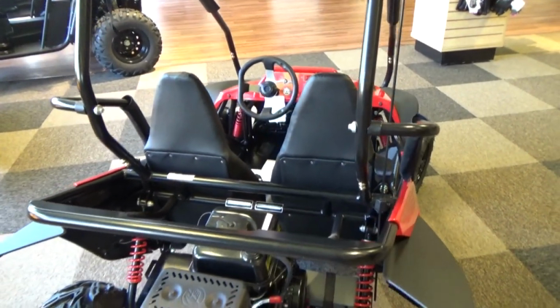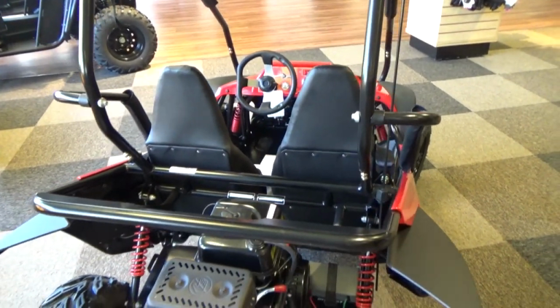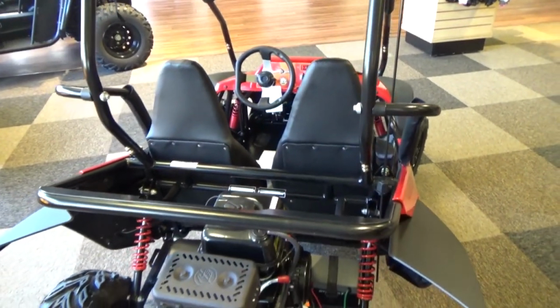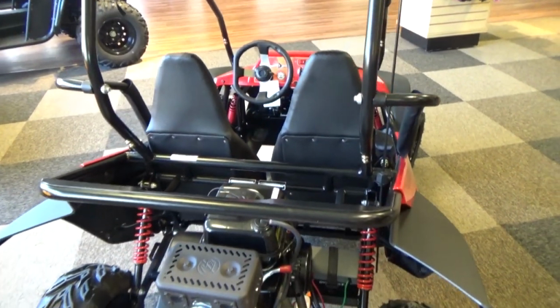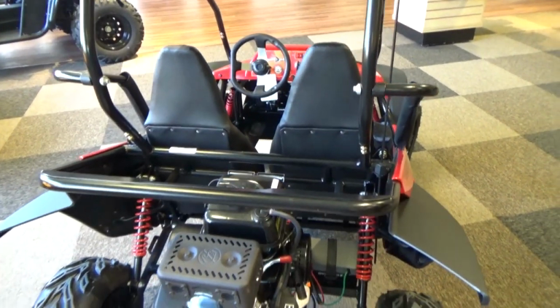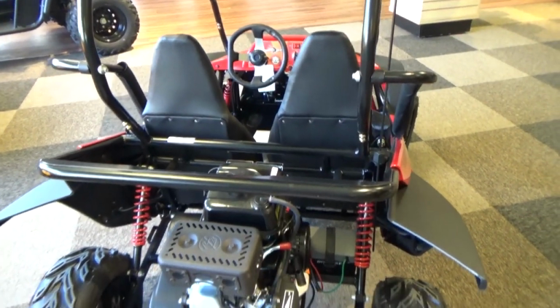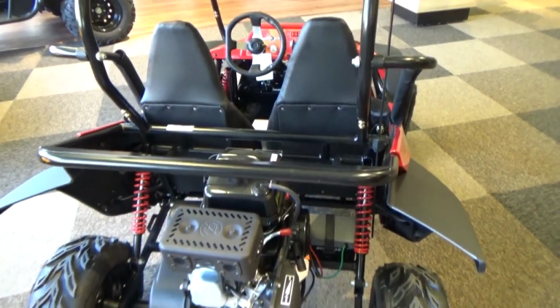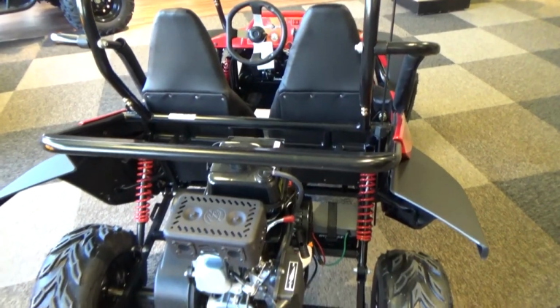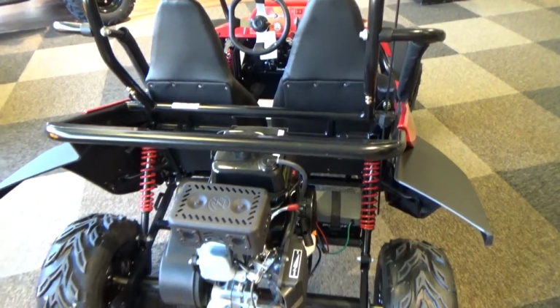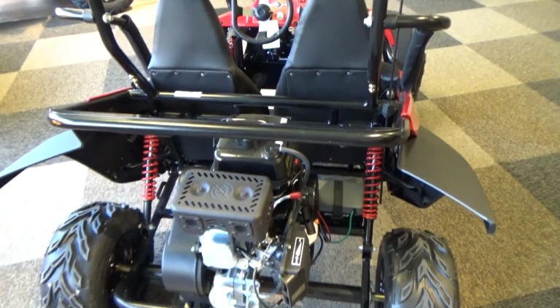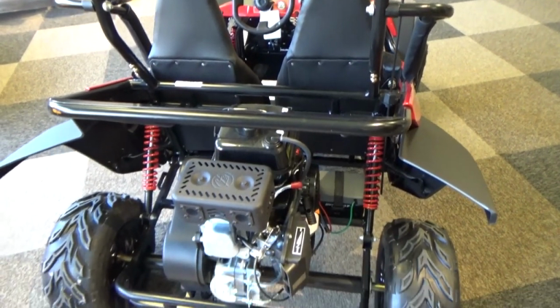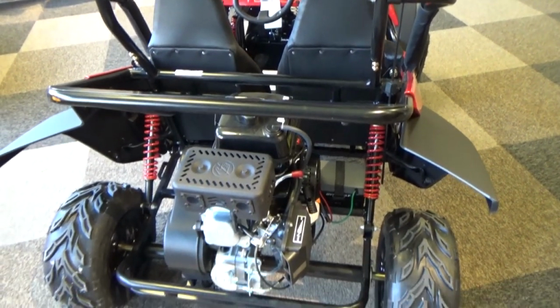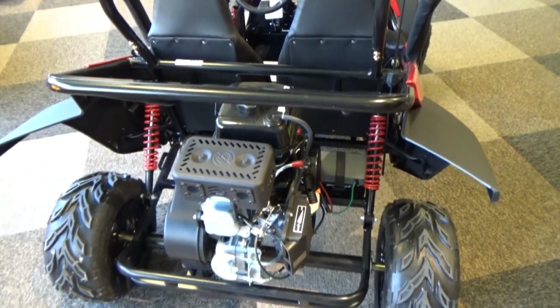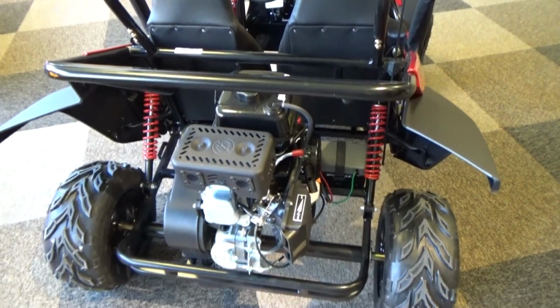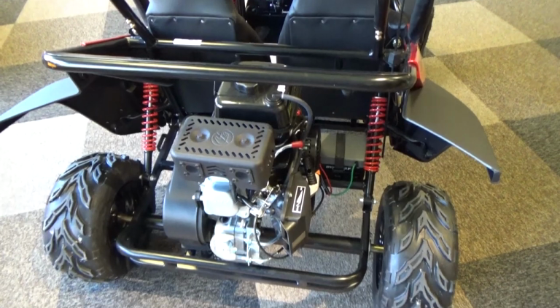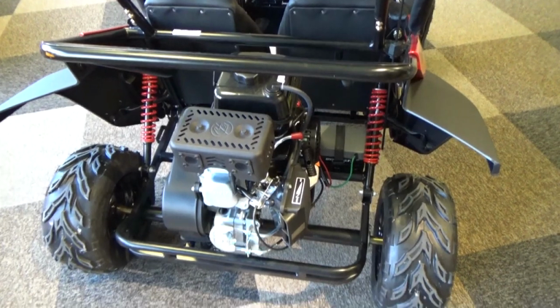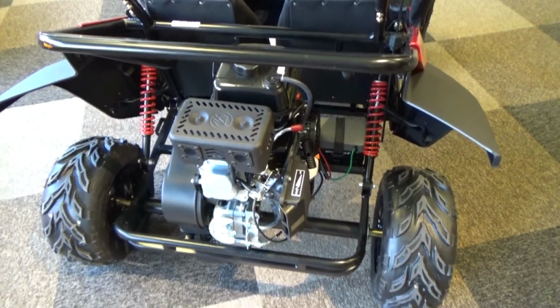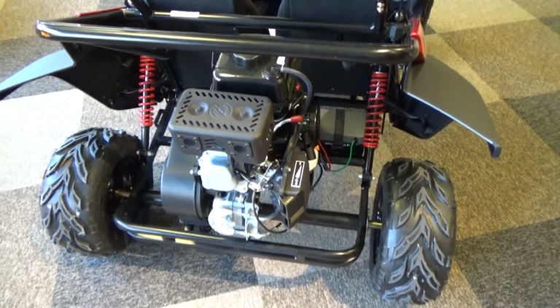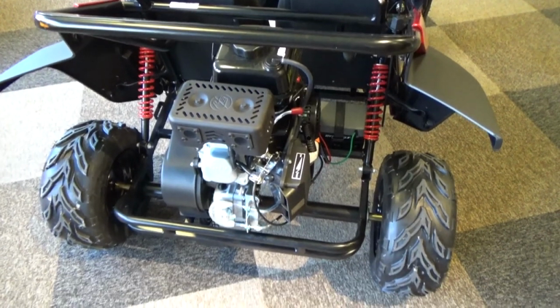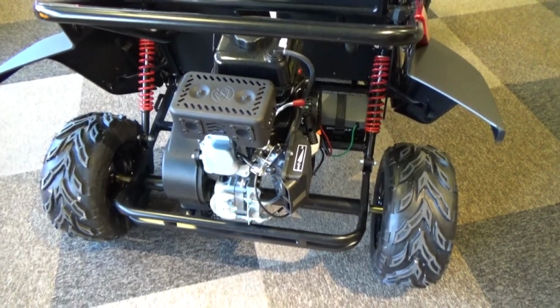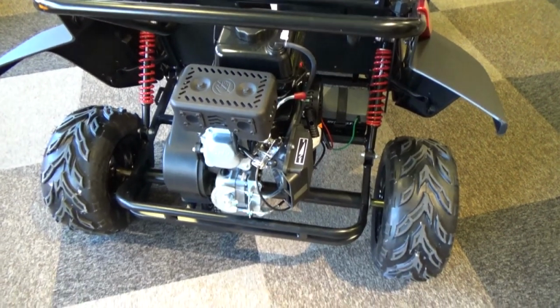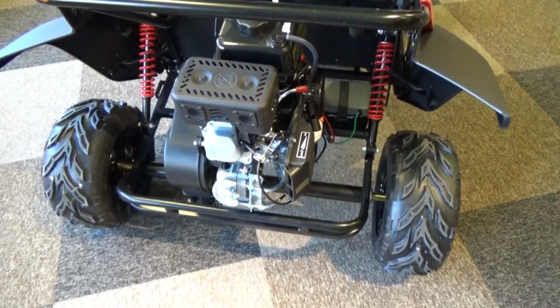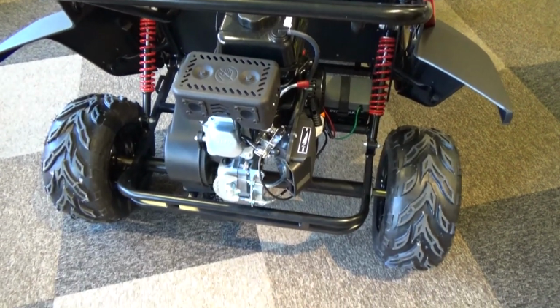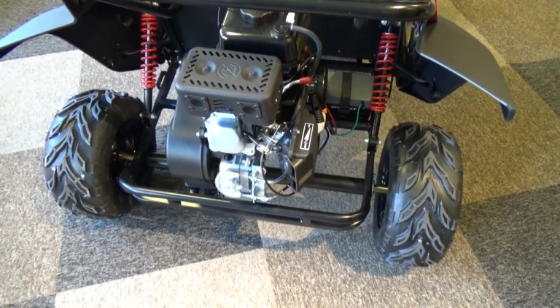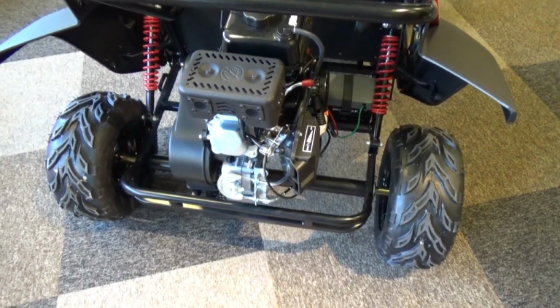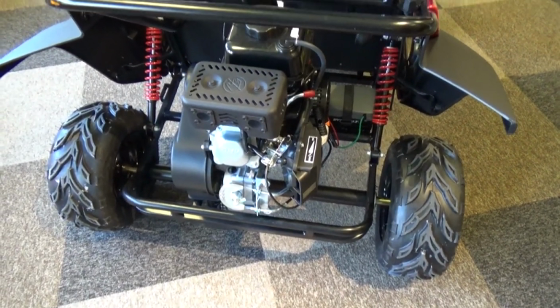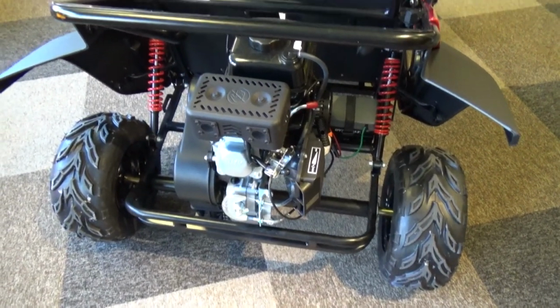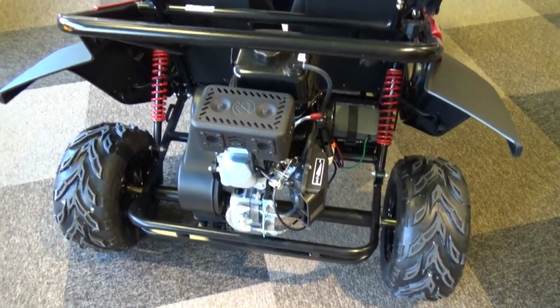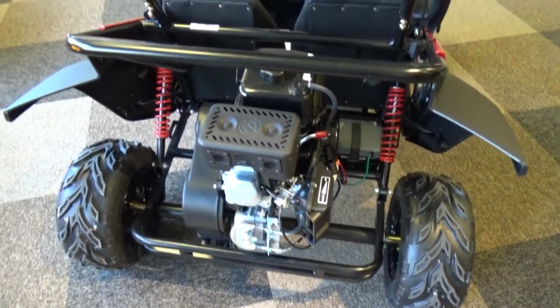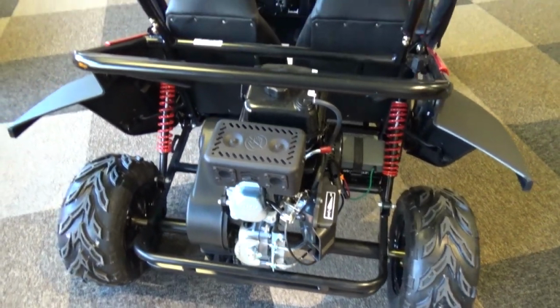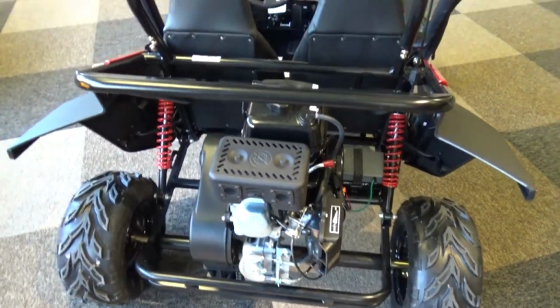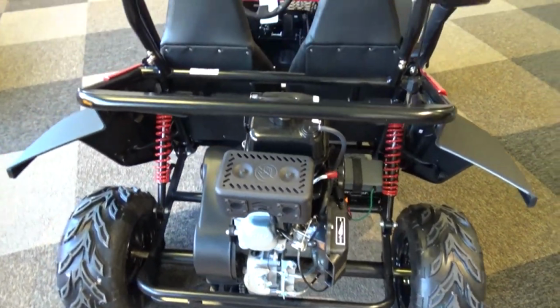The Mudhead also features electric start, reverse, and a throttle limiter.